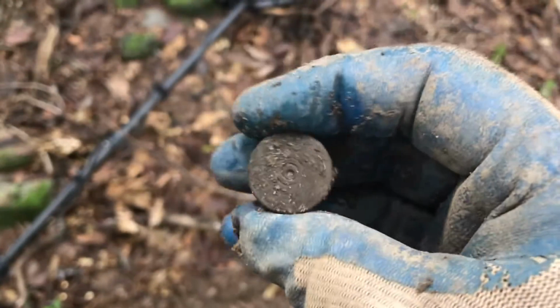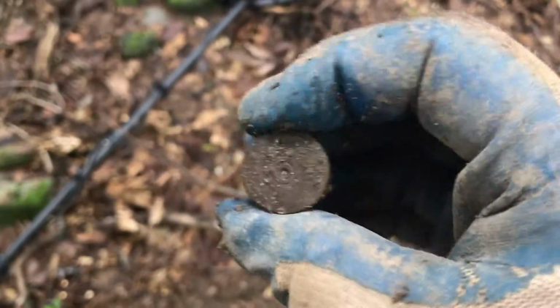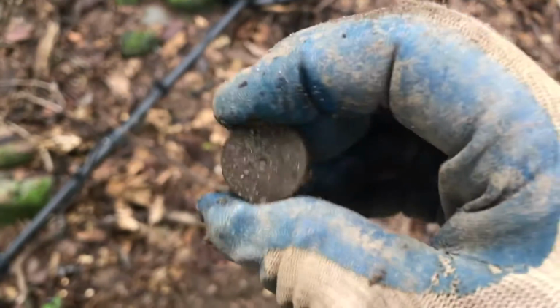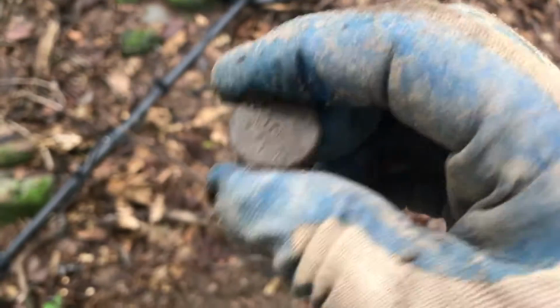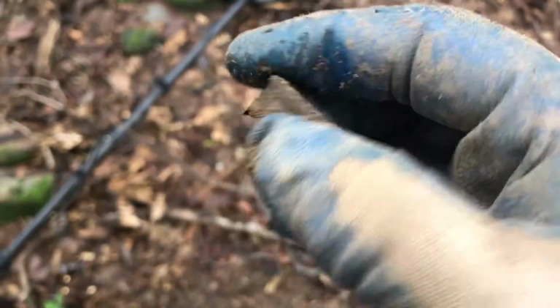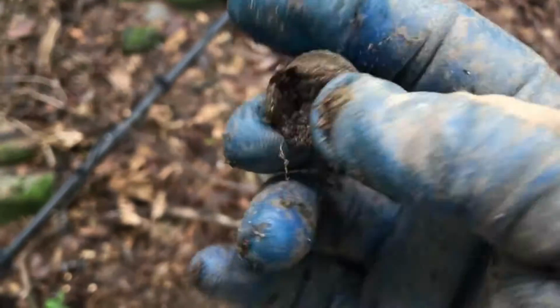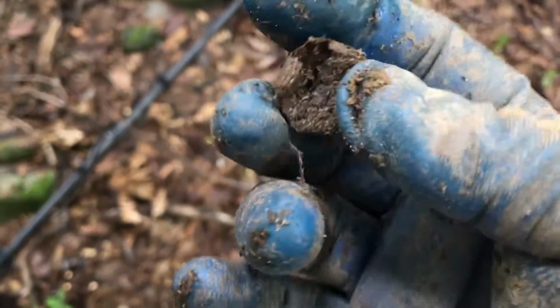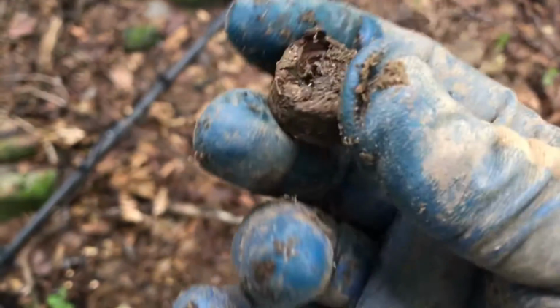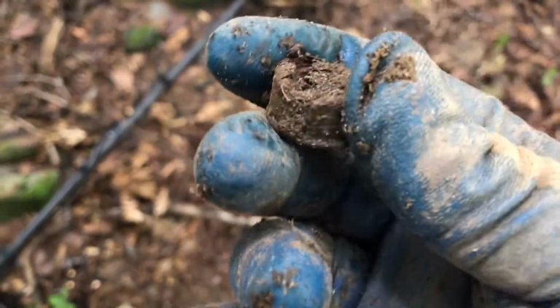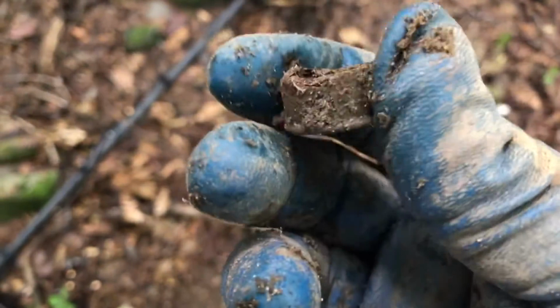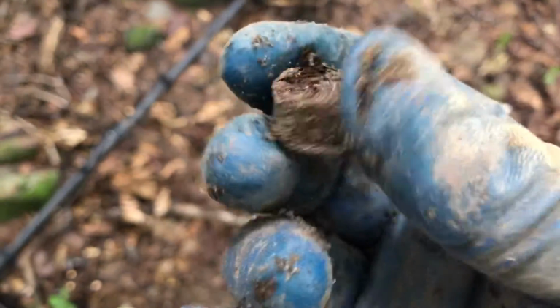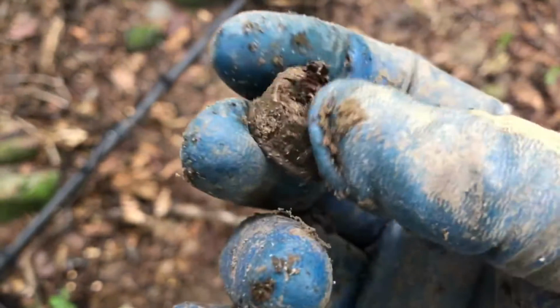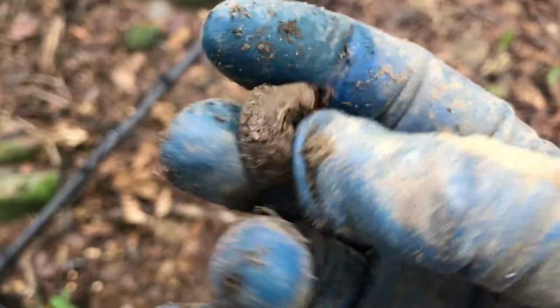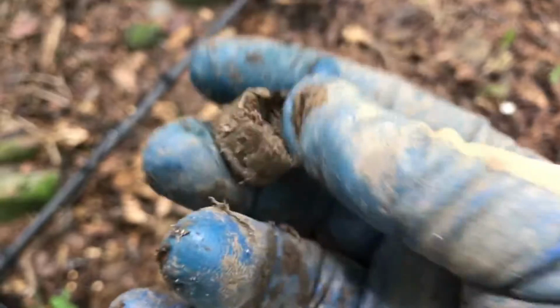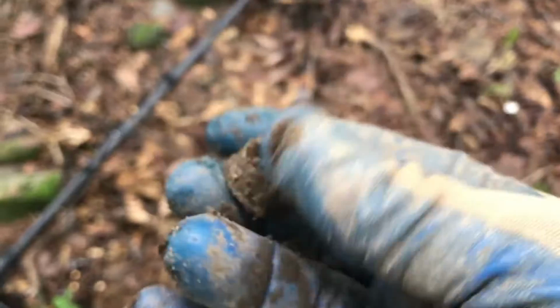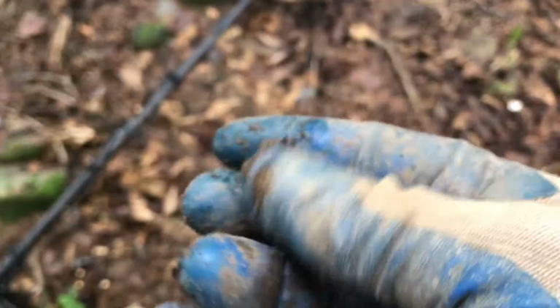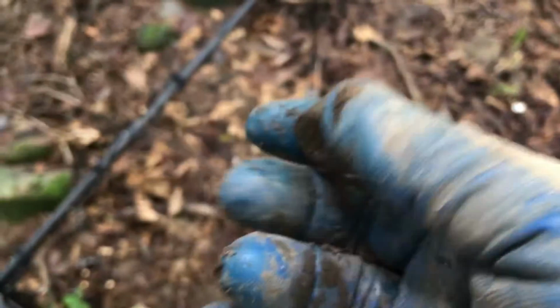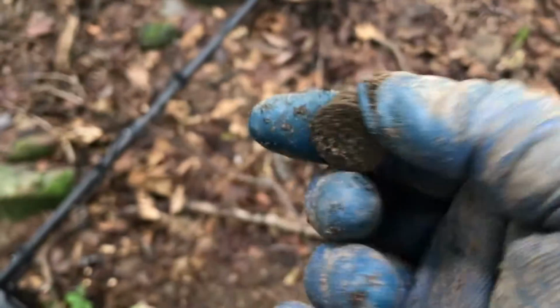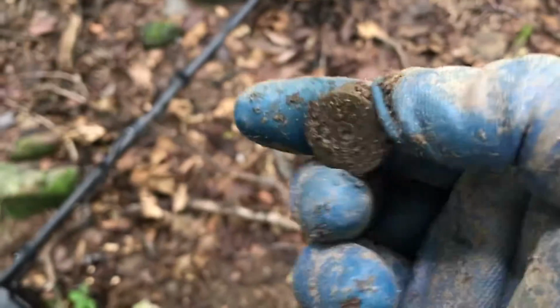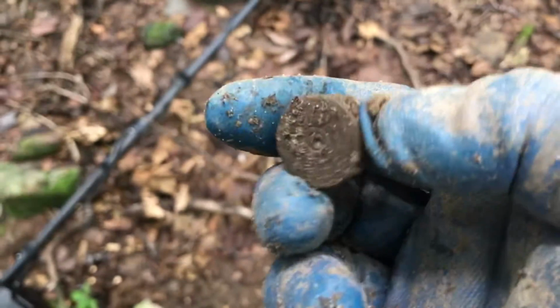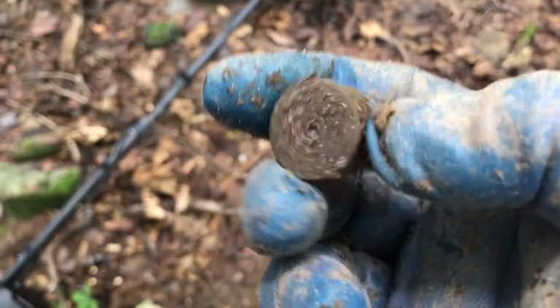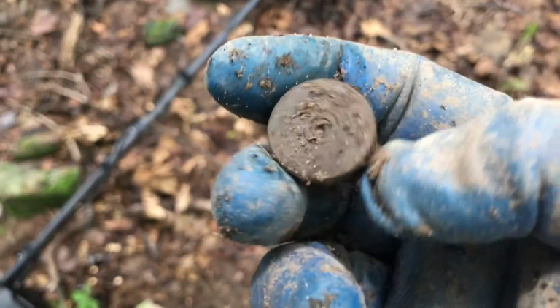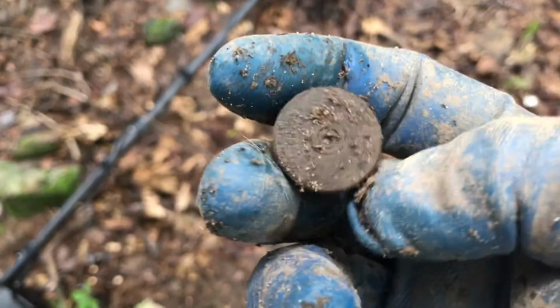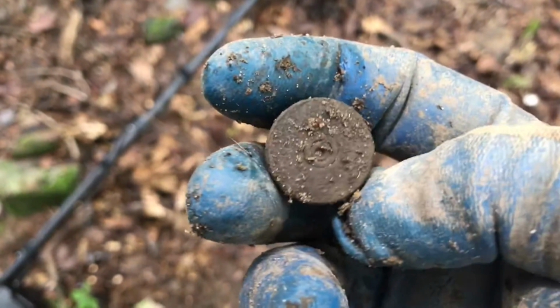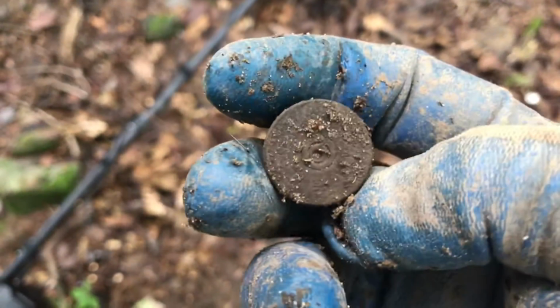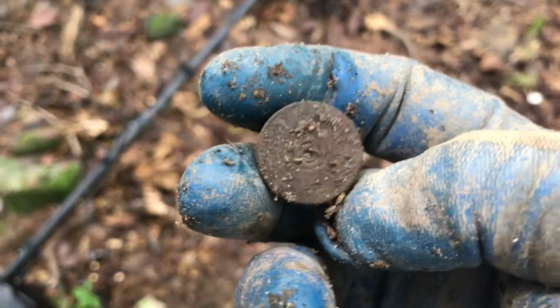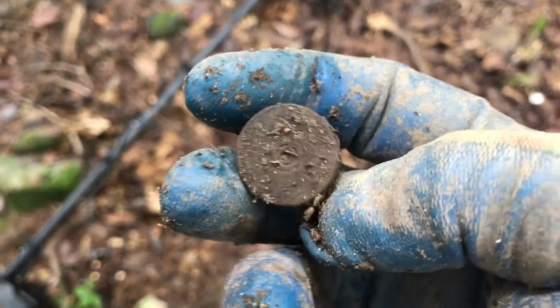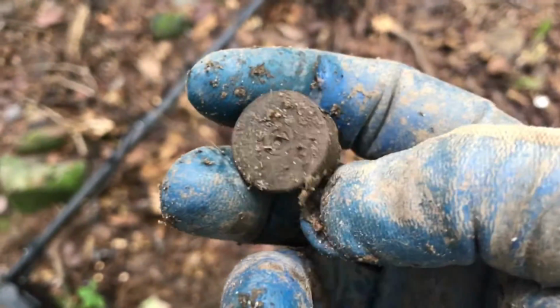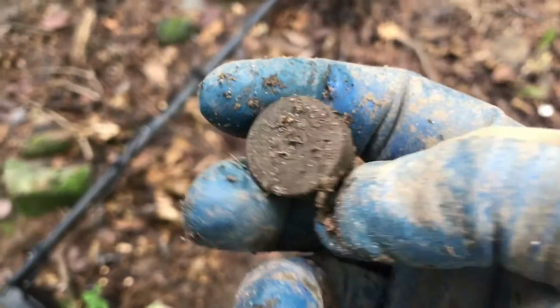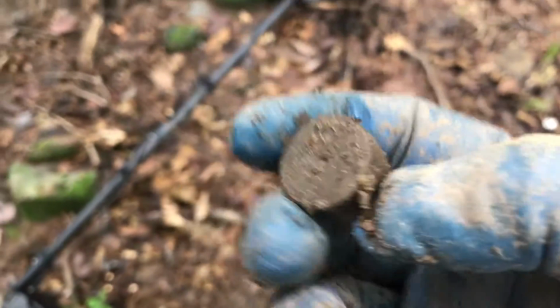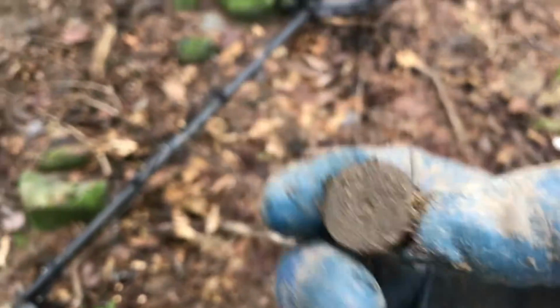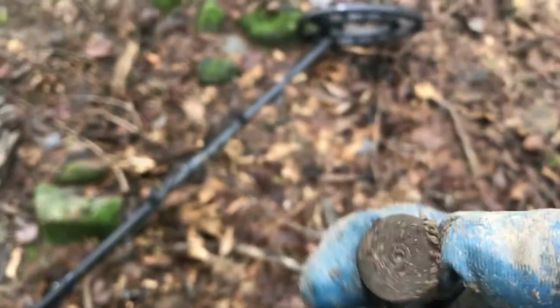Just found a shotgun shell. That might be it for today.